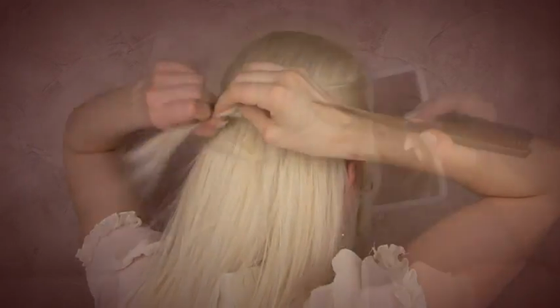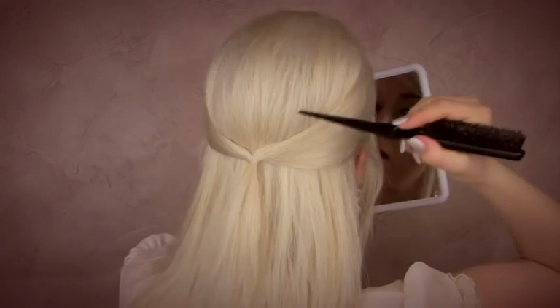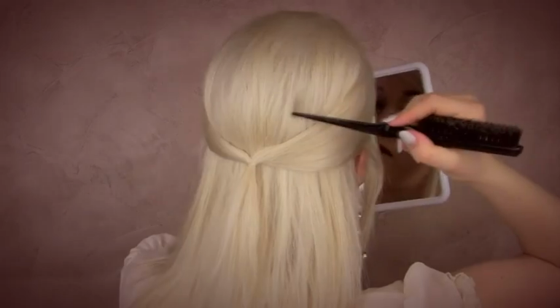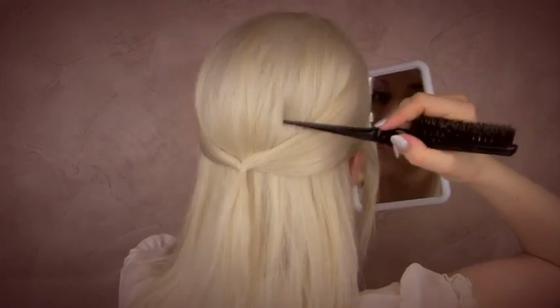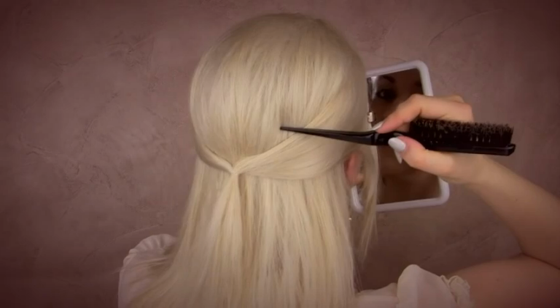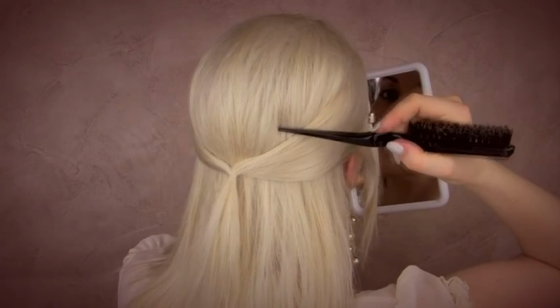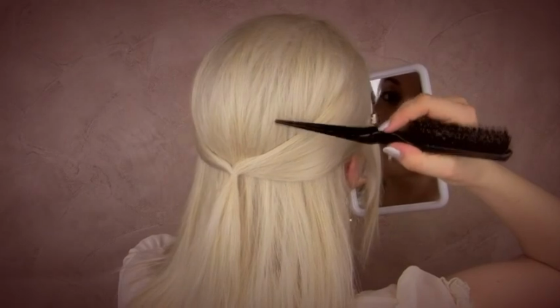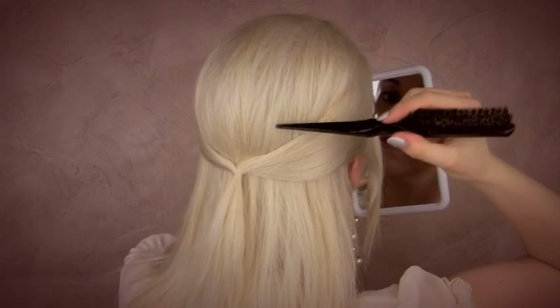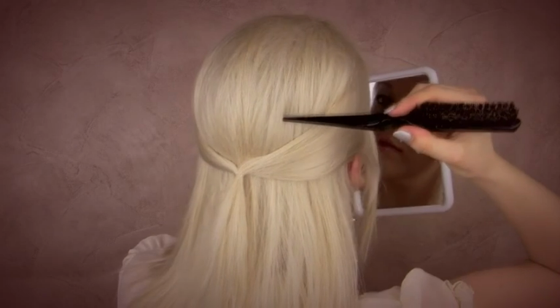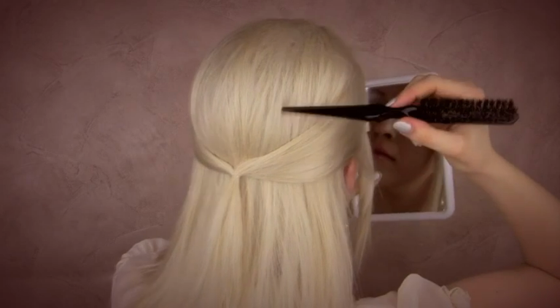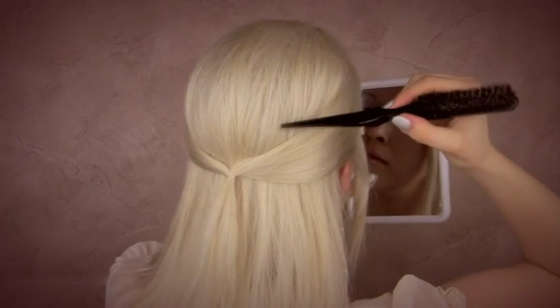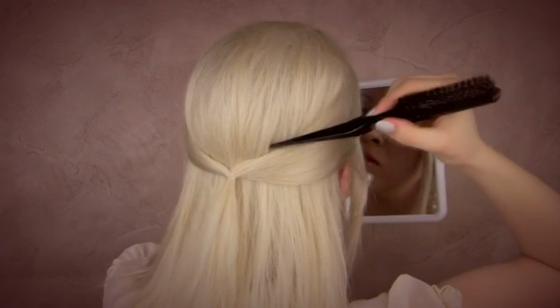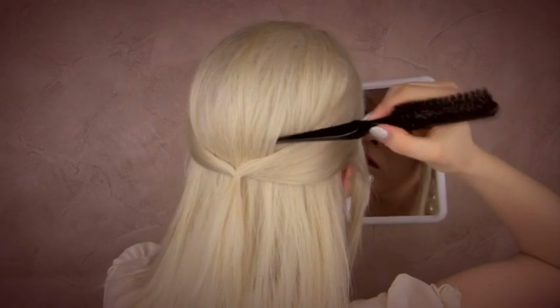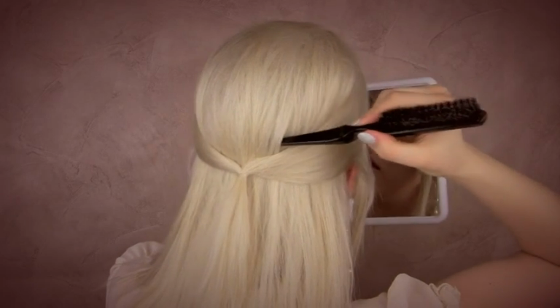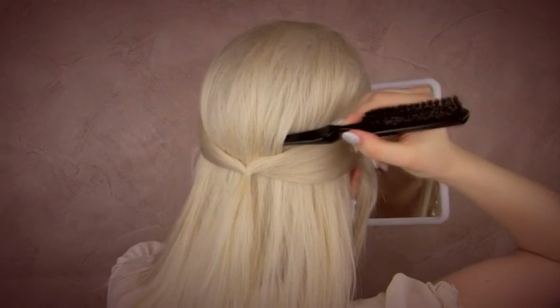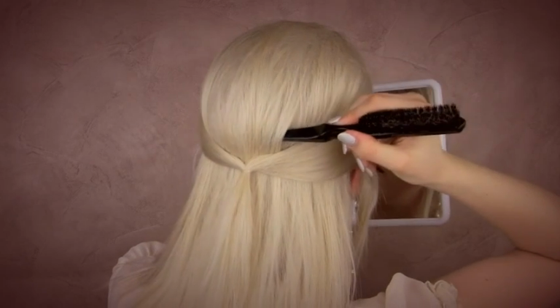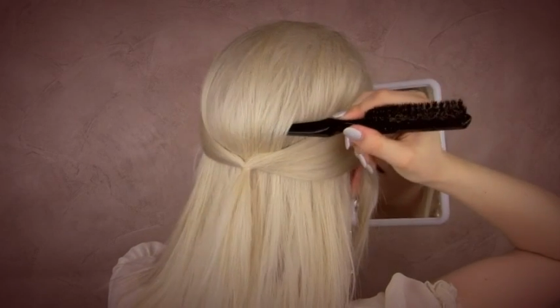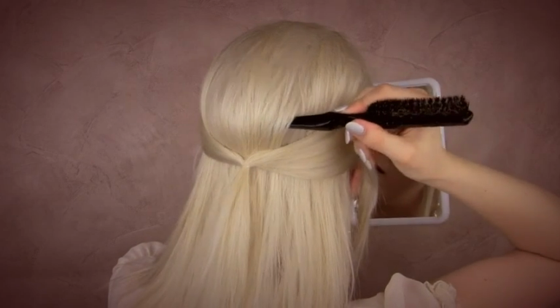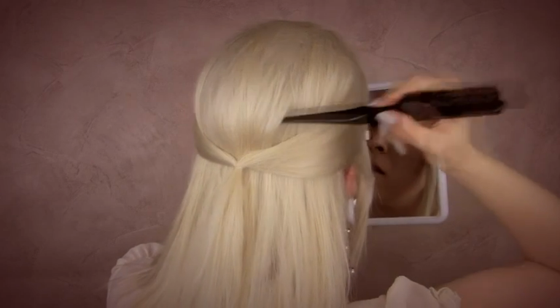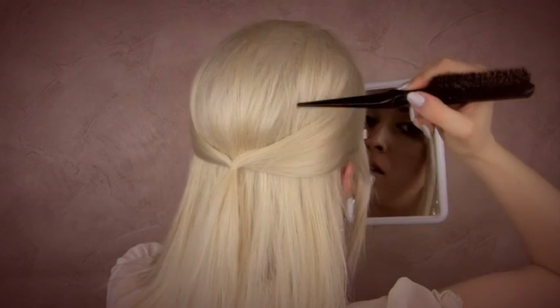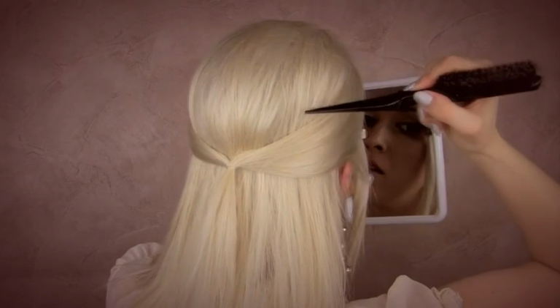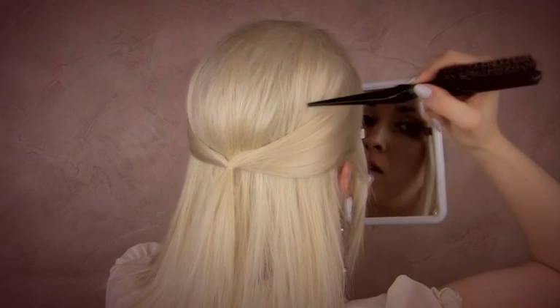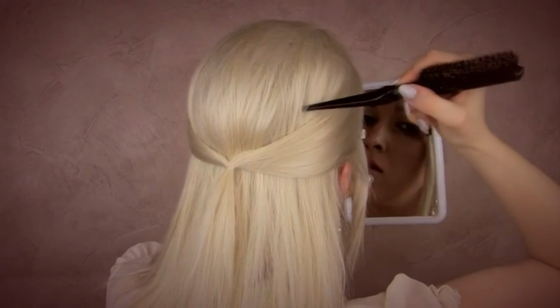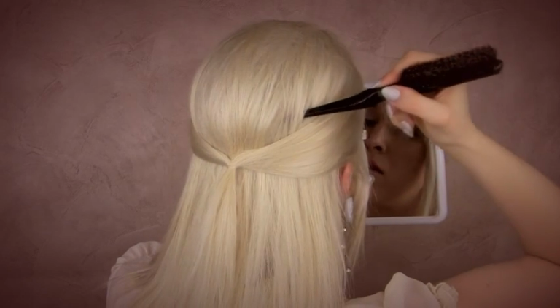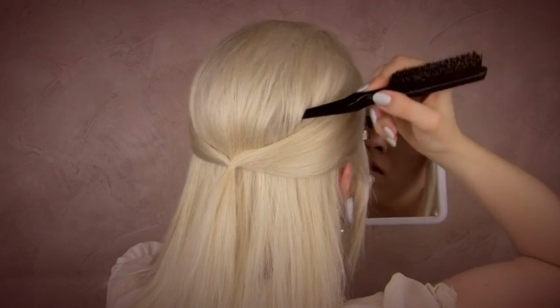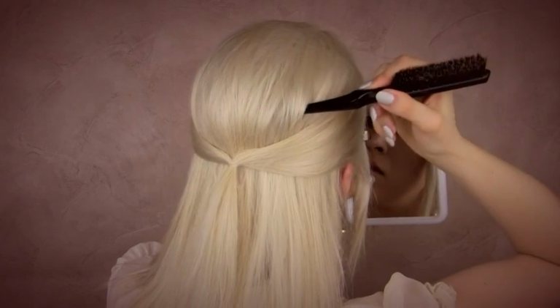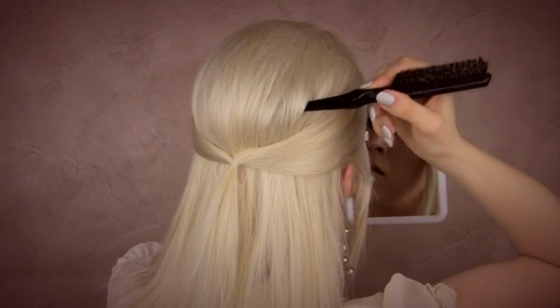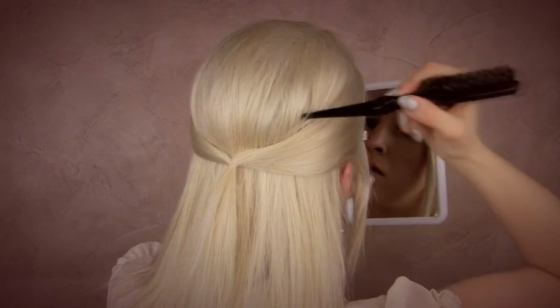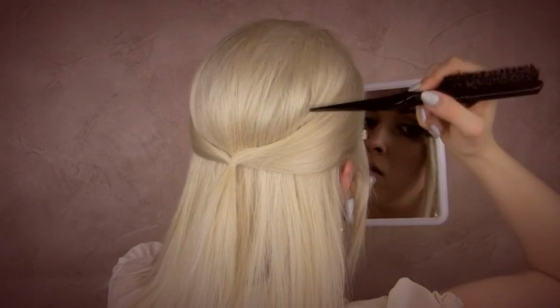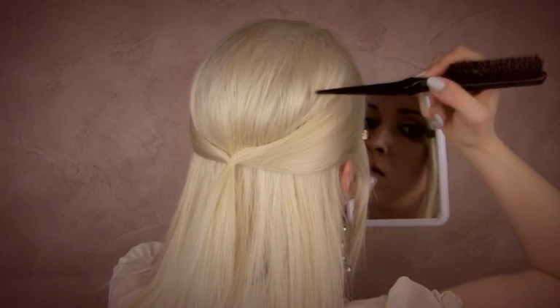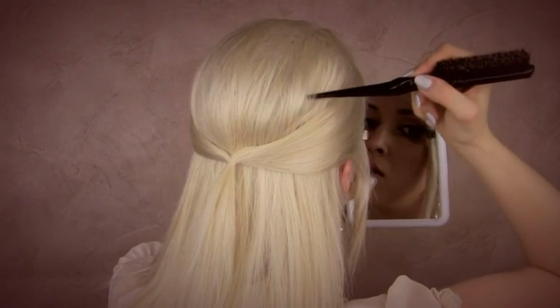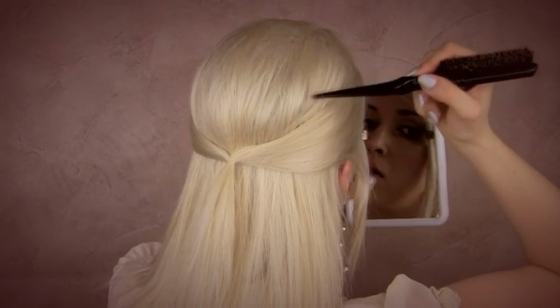For some extra volume I can use the end part of my brush to push the hair in the crown higher up.